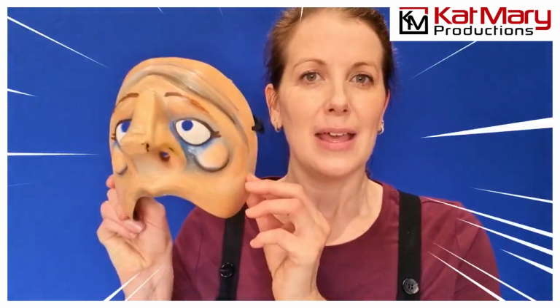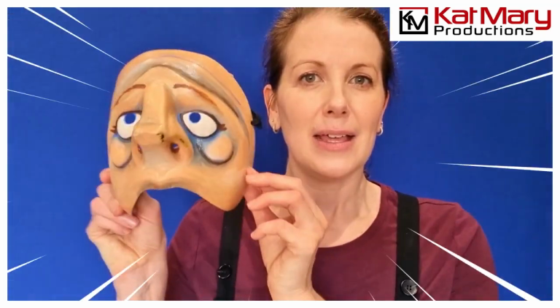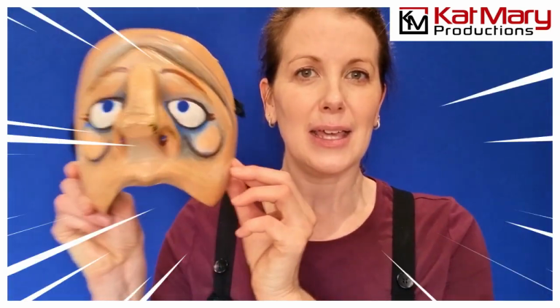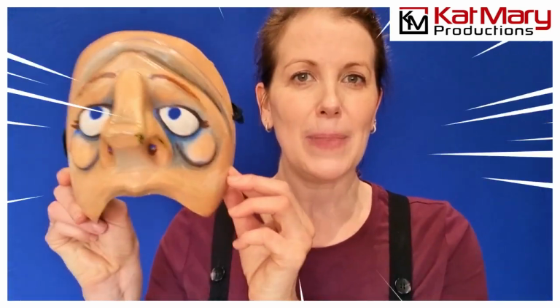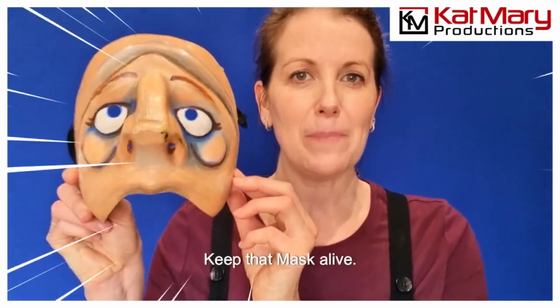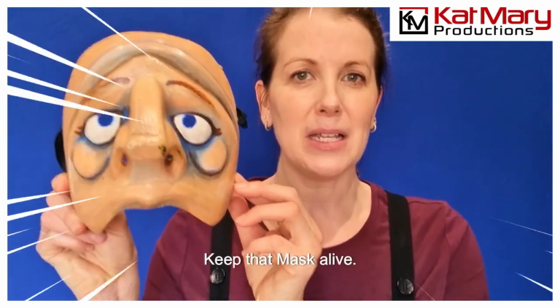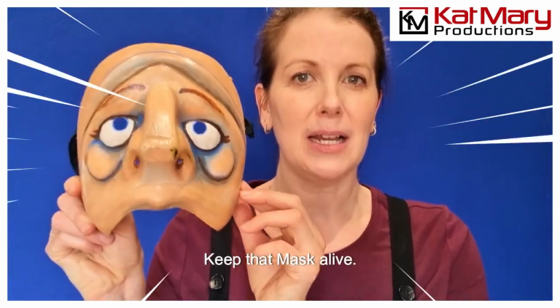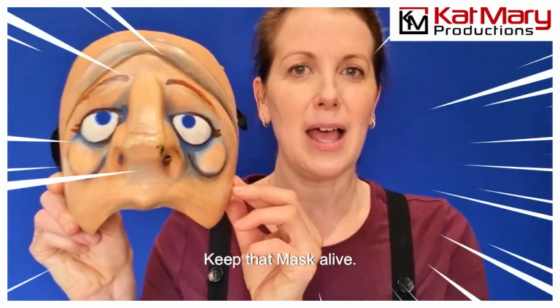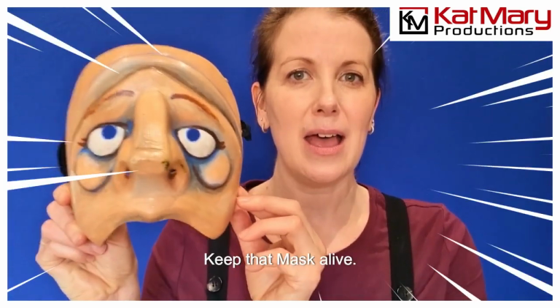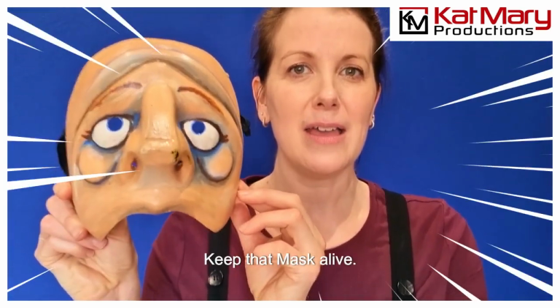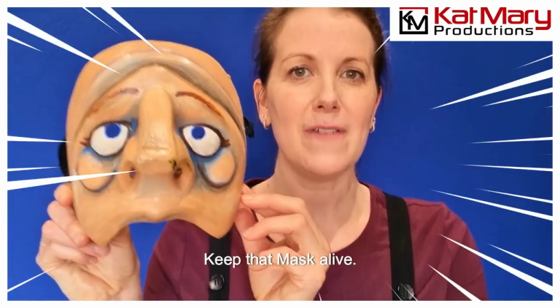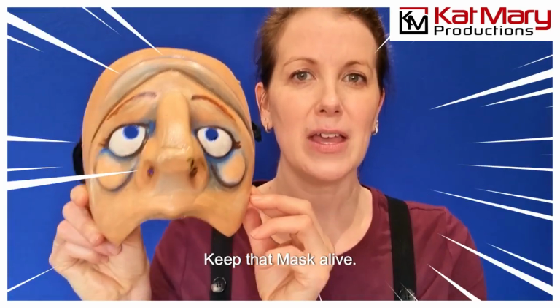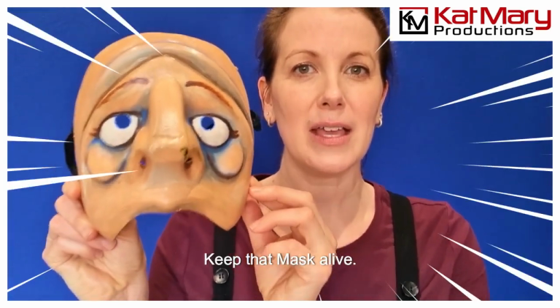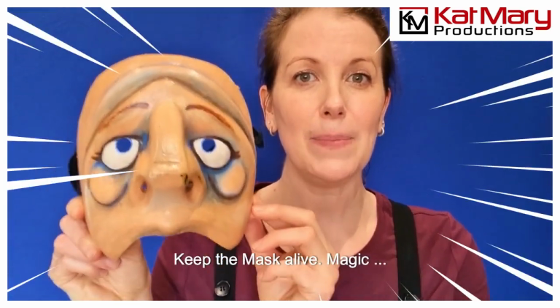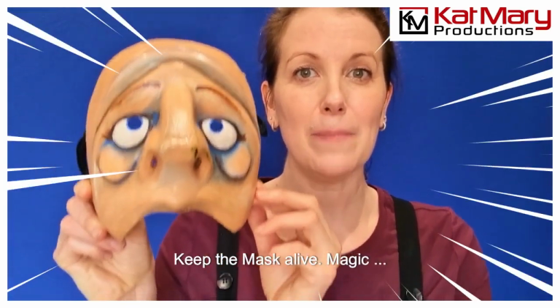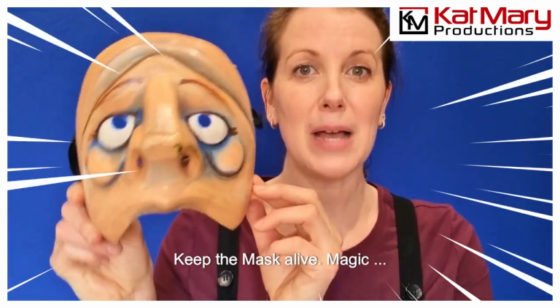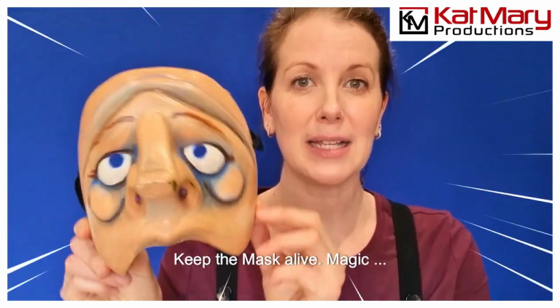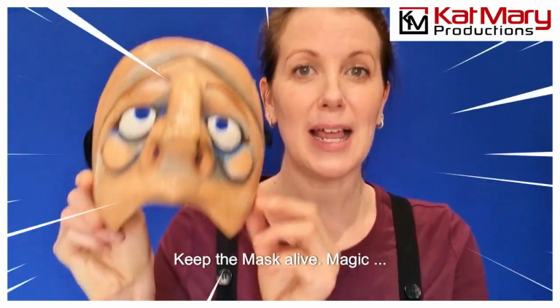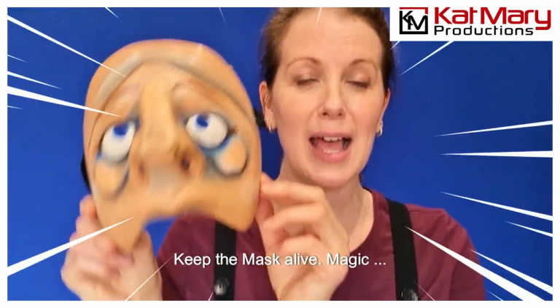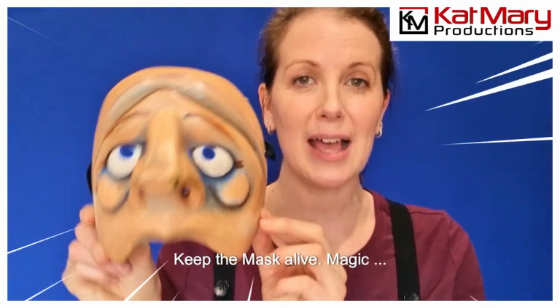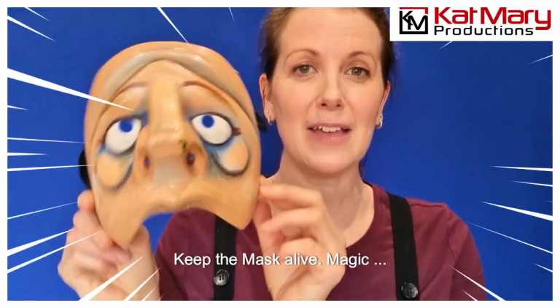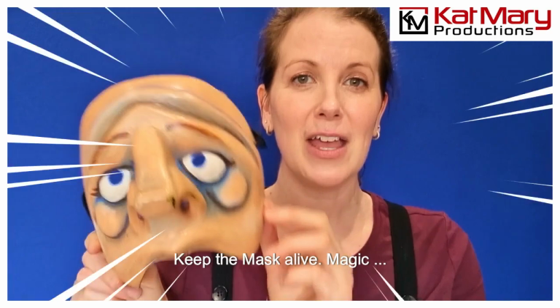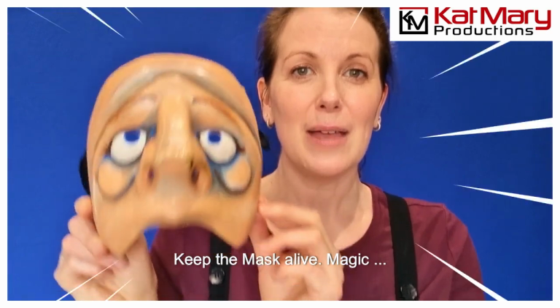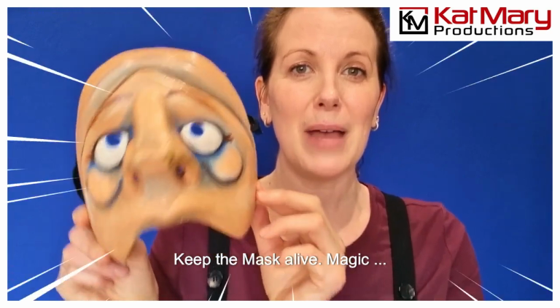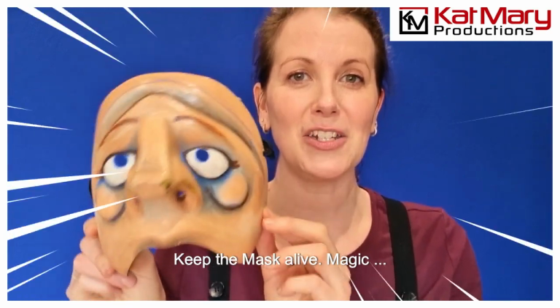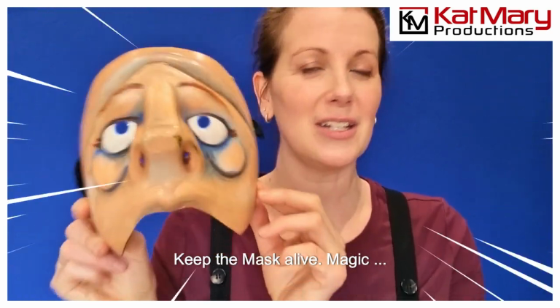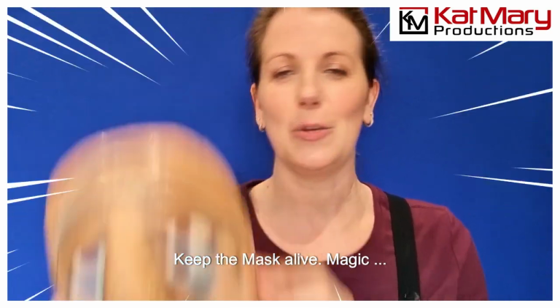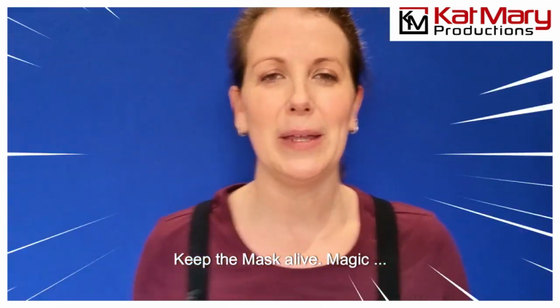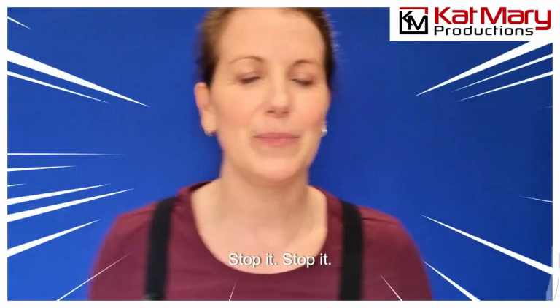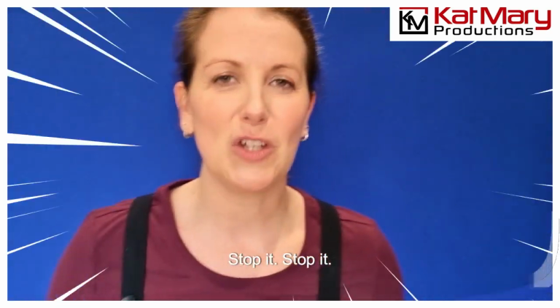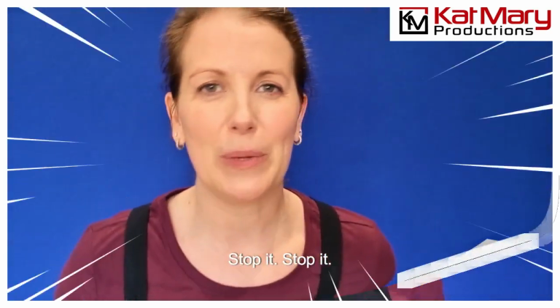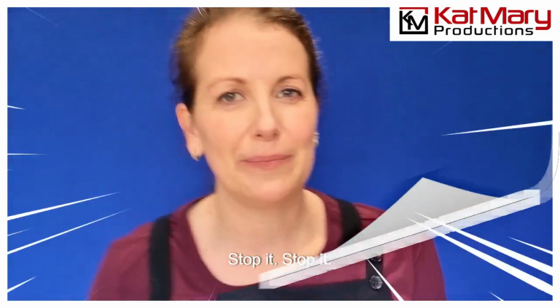Keep that mask alive. Keep the mask alive. Magic.